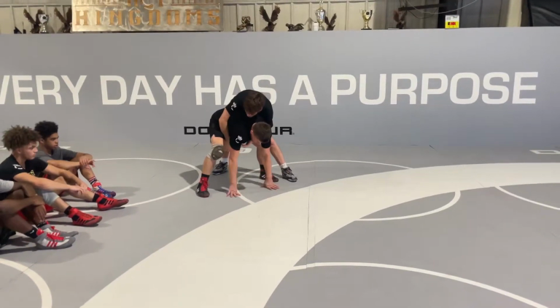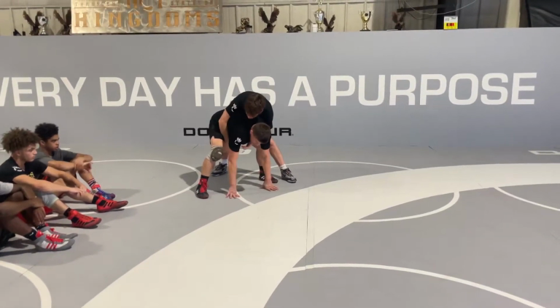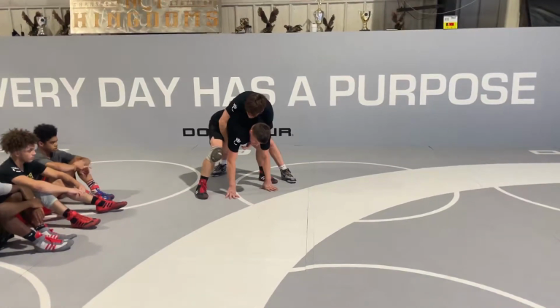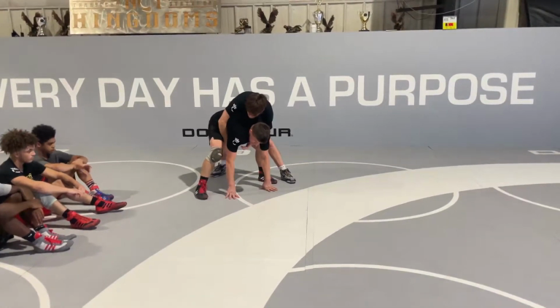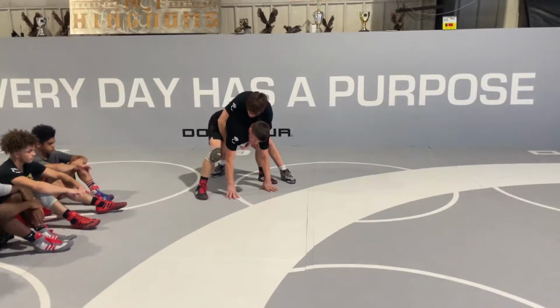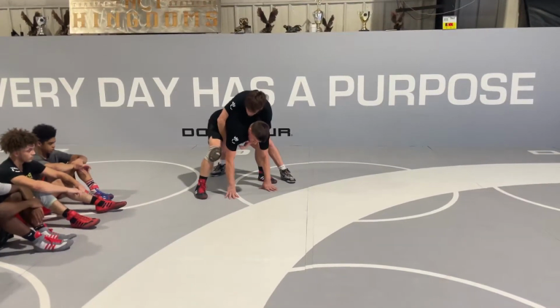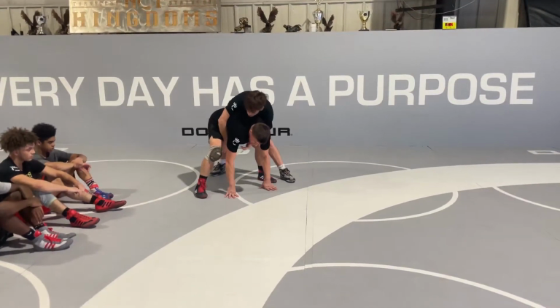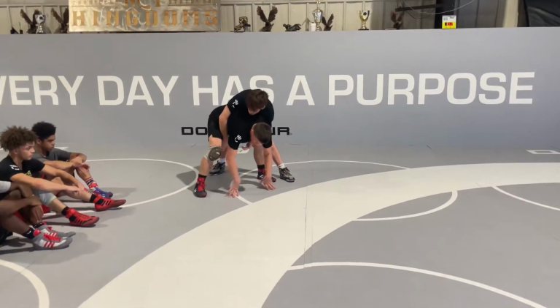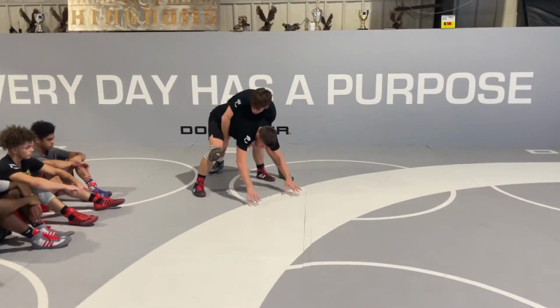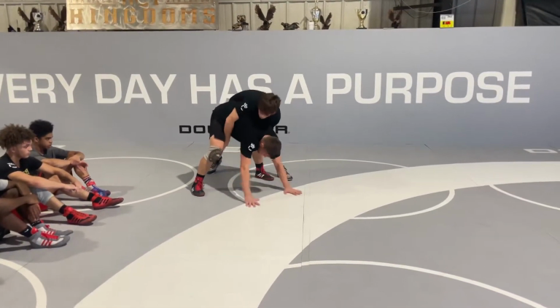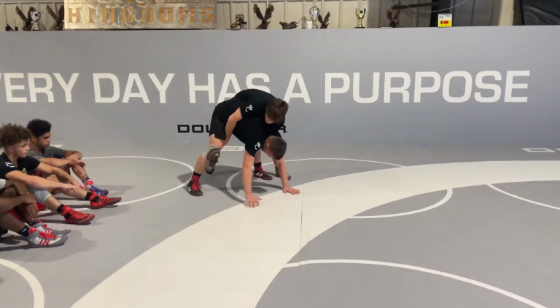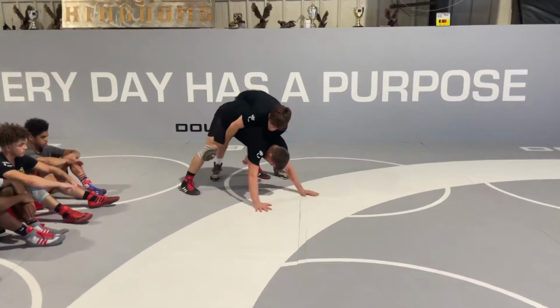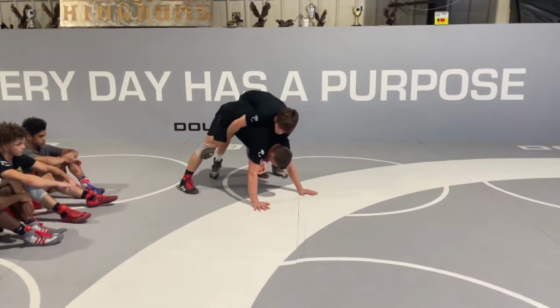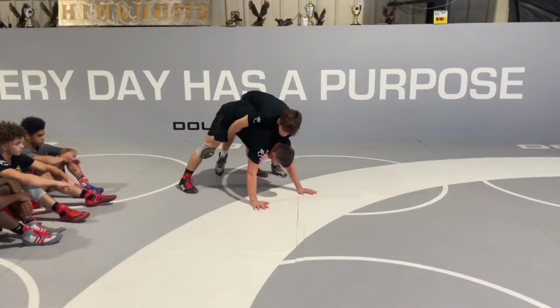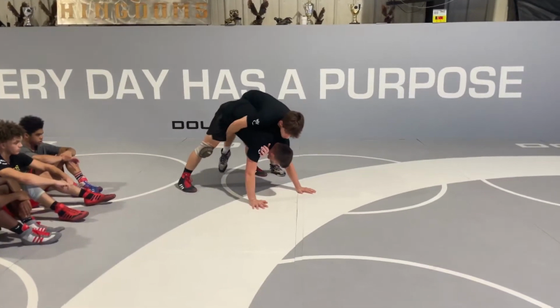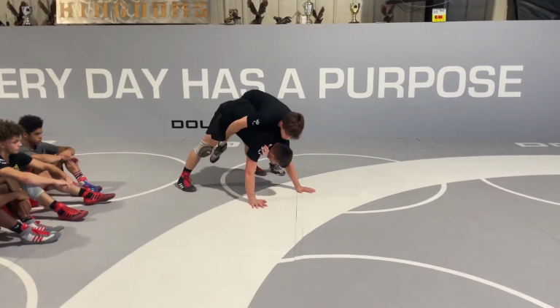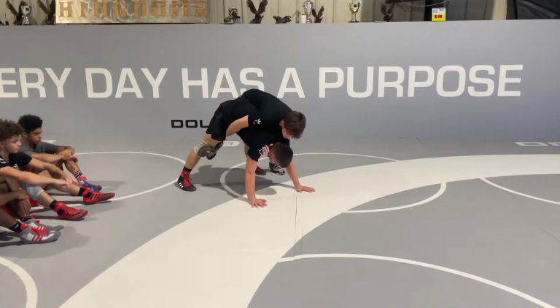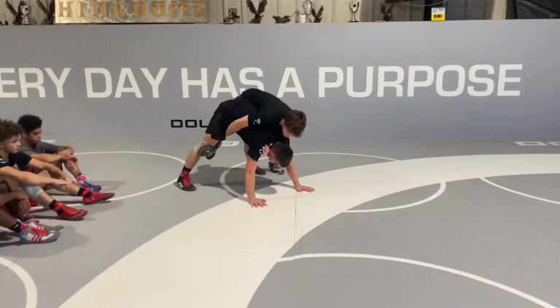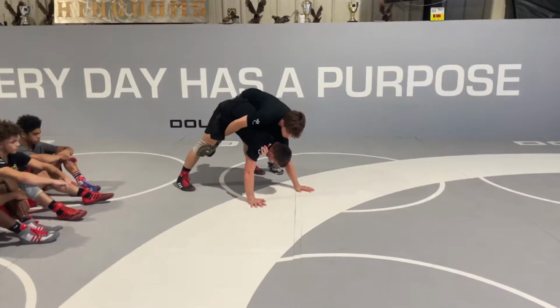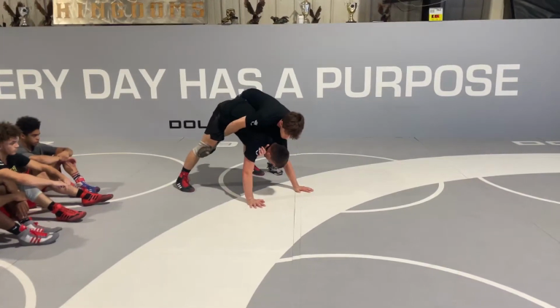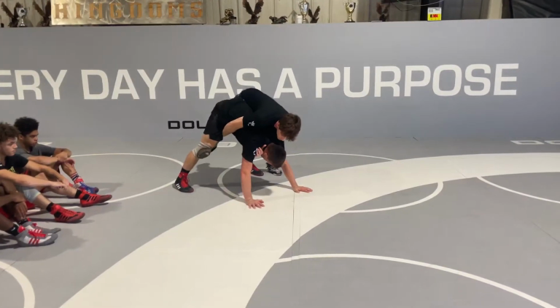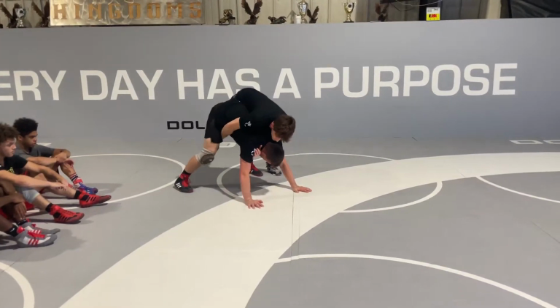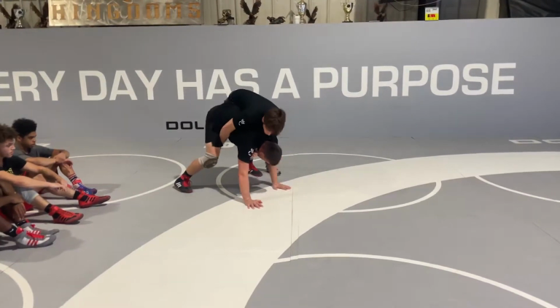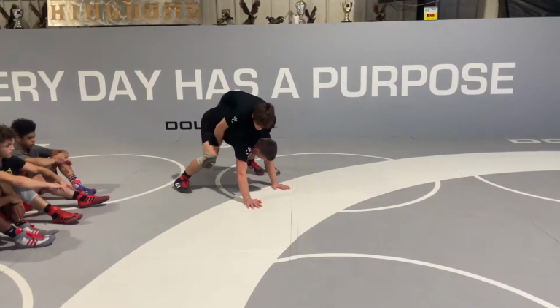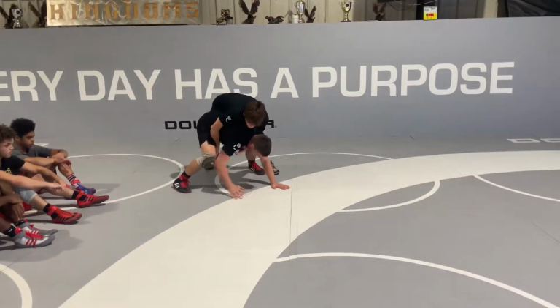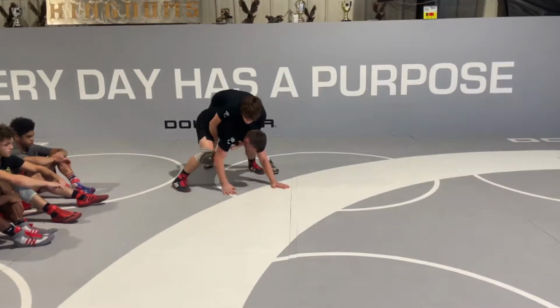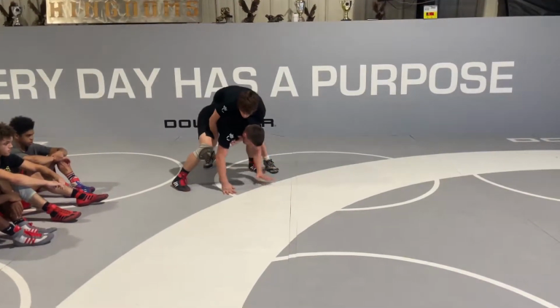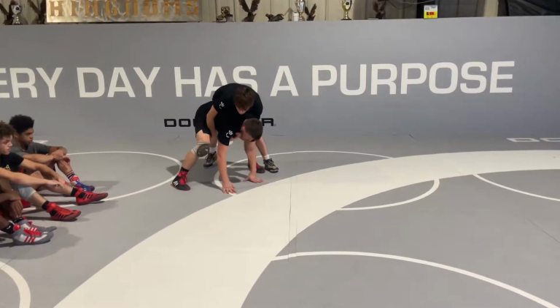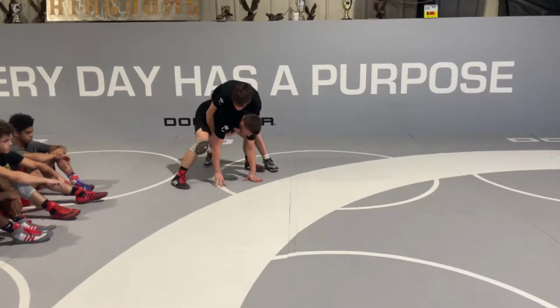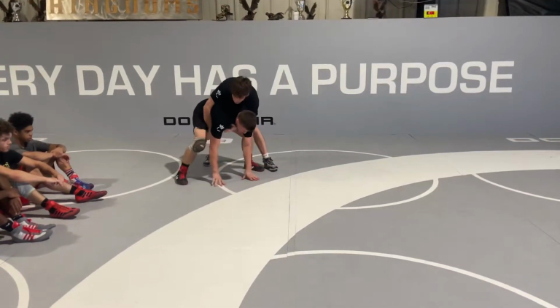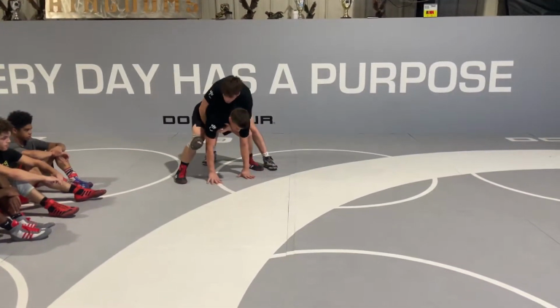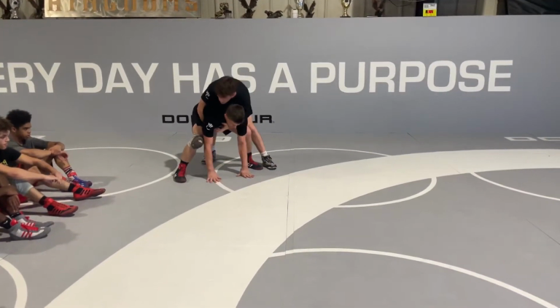I'm just walking my hands back, and really I want to get to a place where there's no weight on my hands. My hands are going to stay down, but I'm not out like this. I'm walking — step, step, step — right here.